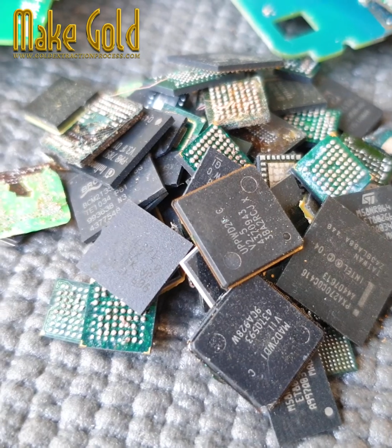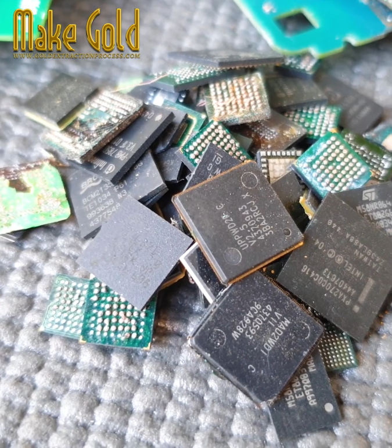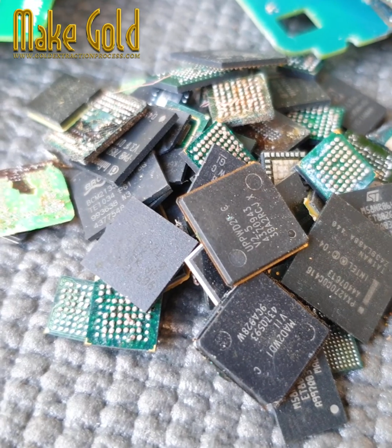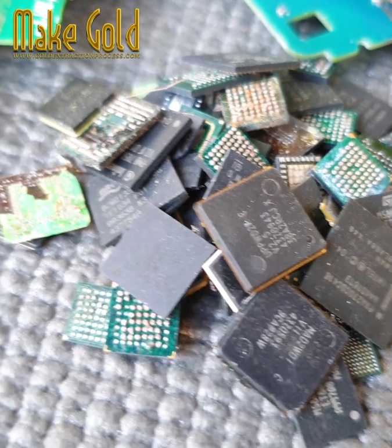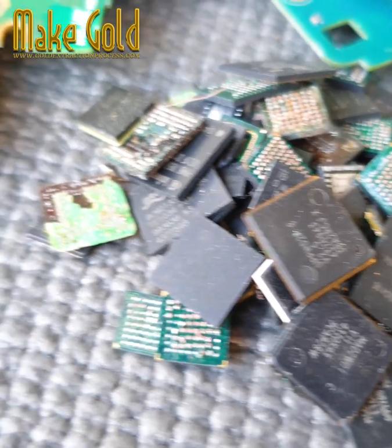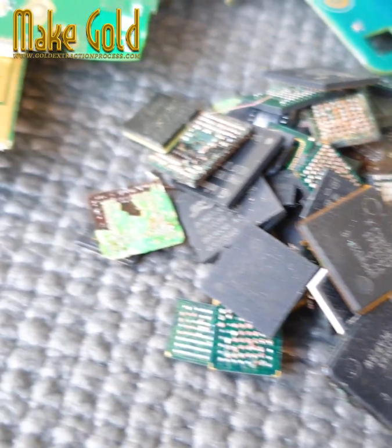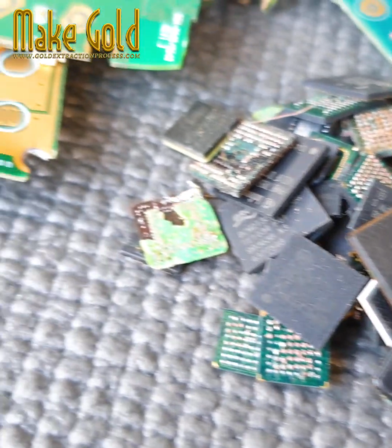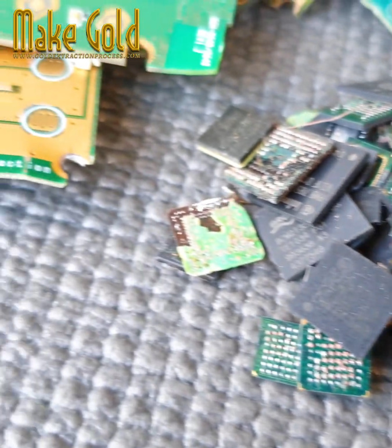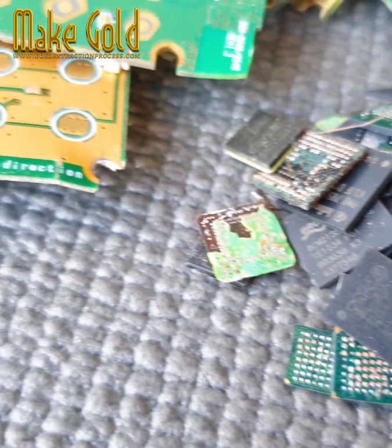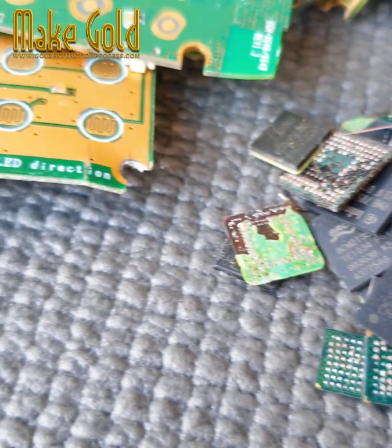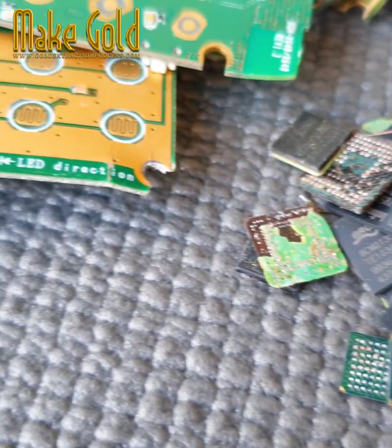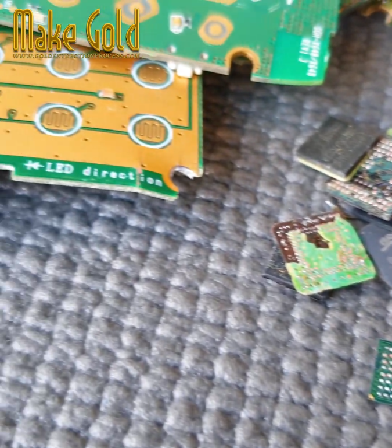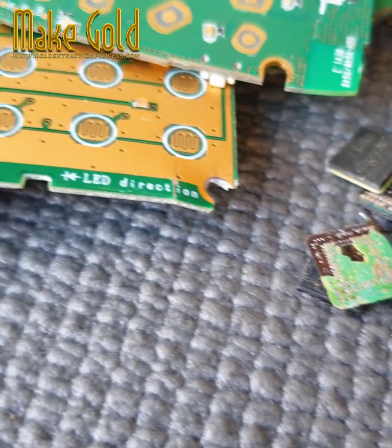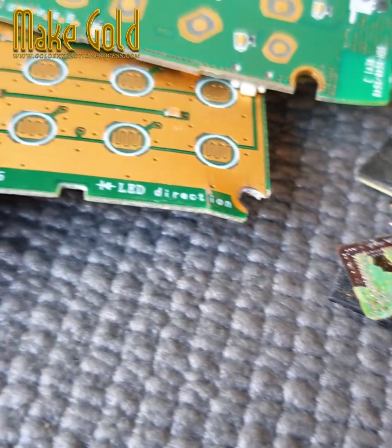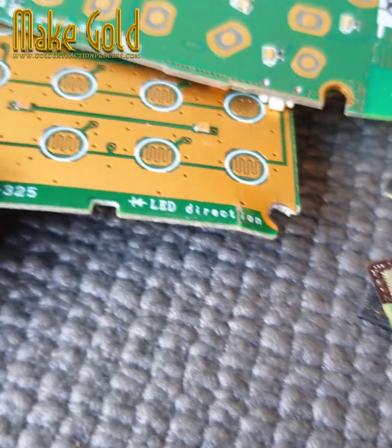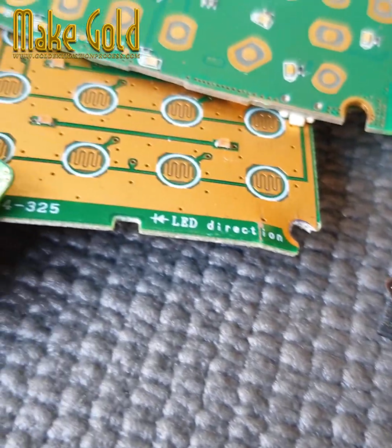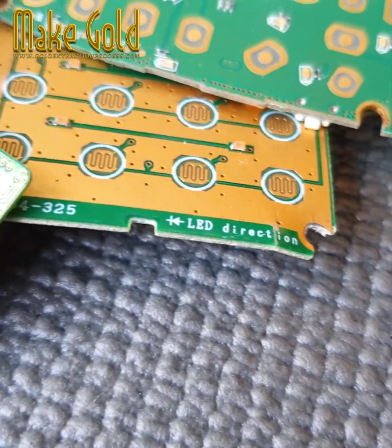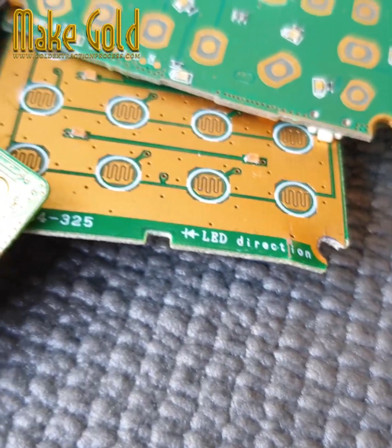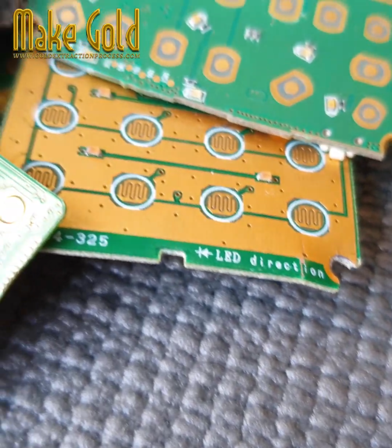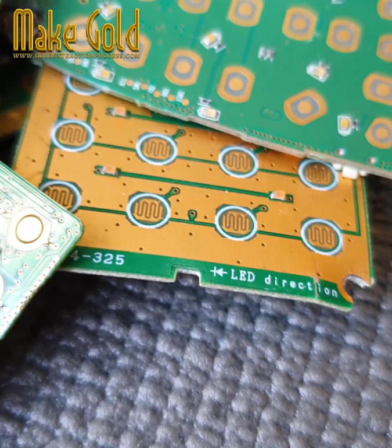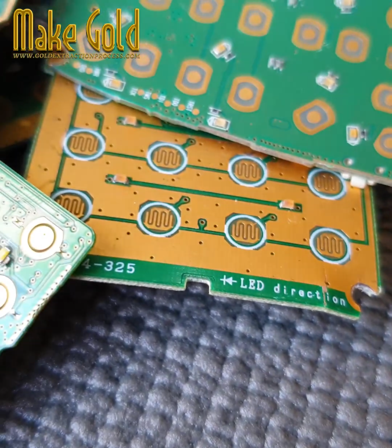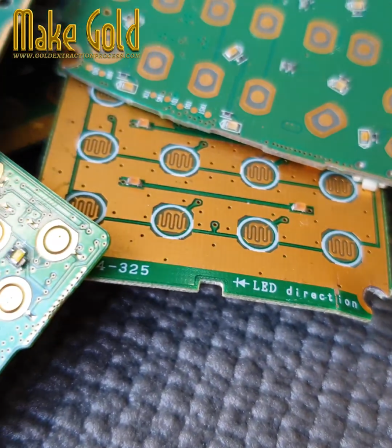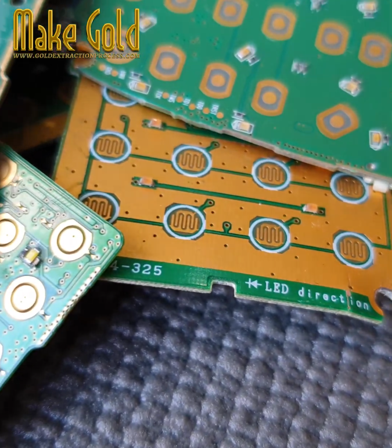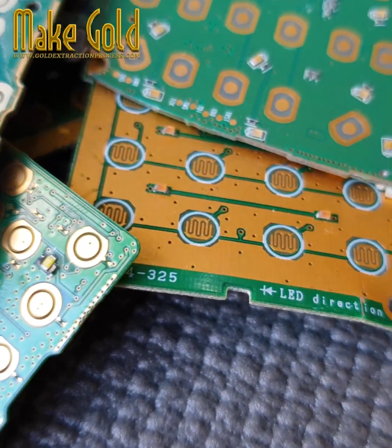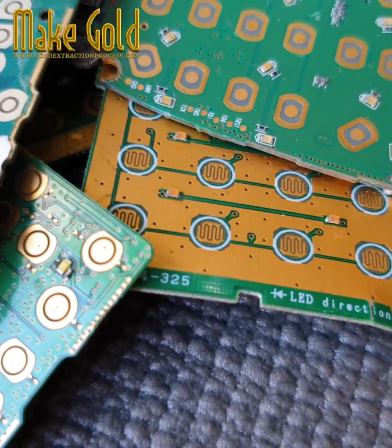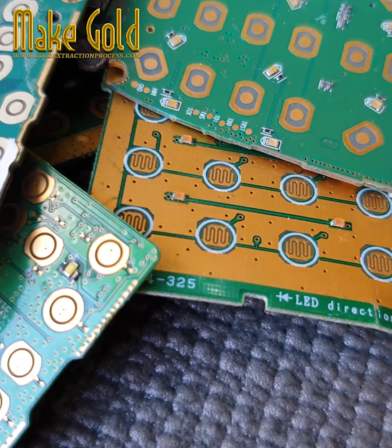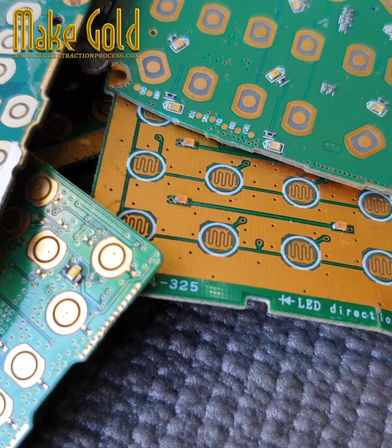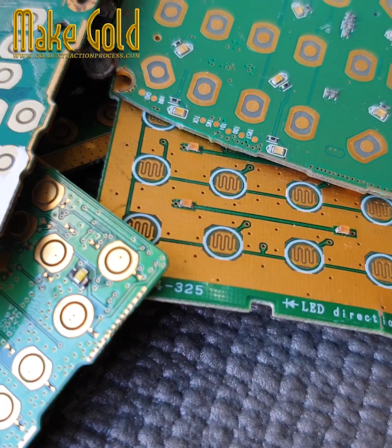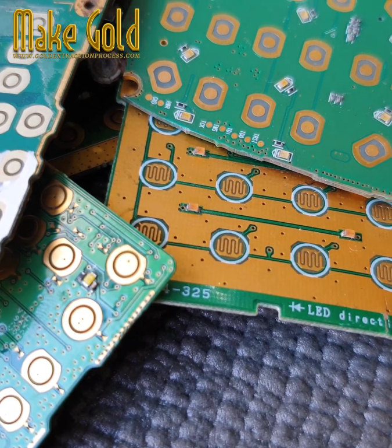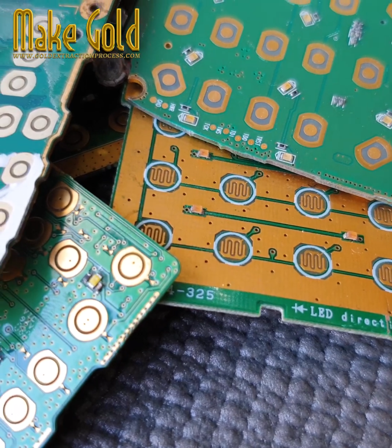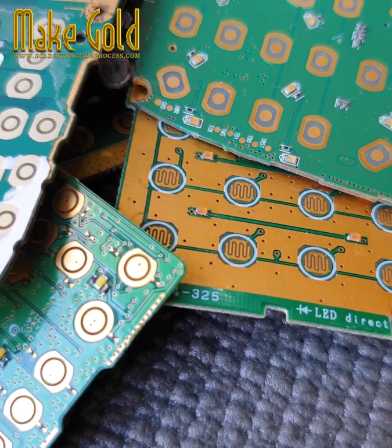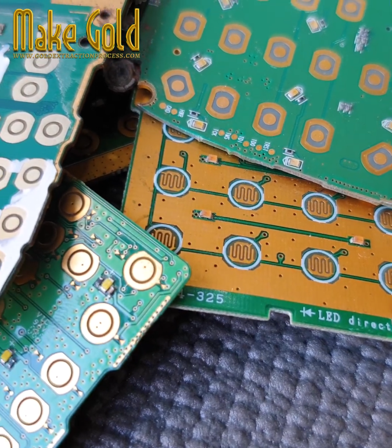Step 2: Disassembly. Devices are dismantled to separate valuable components like circuit boards, SIM cards, and connectors.